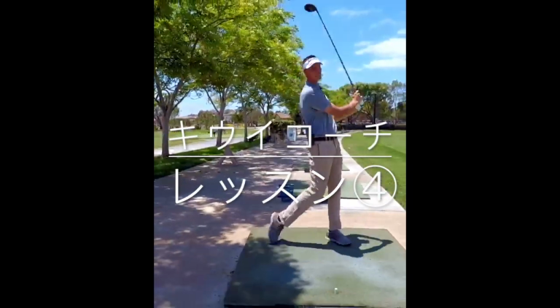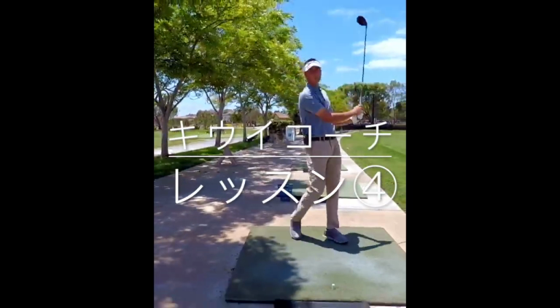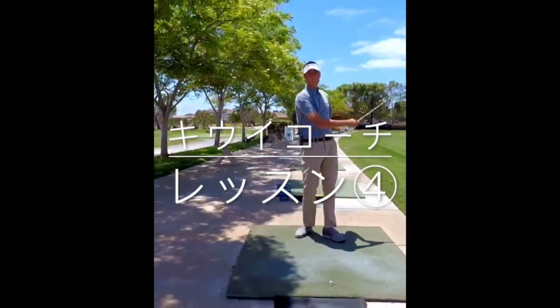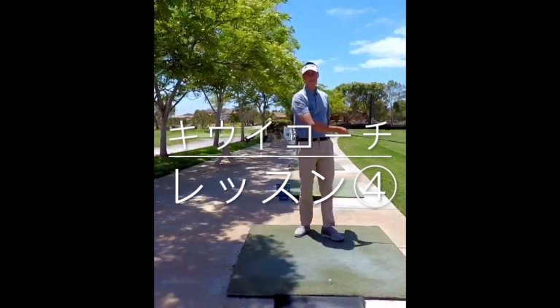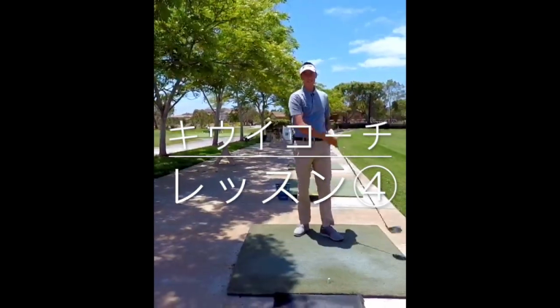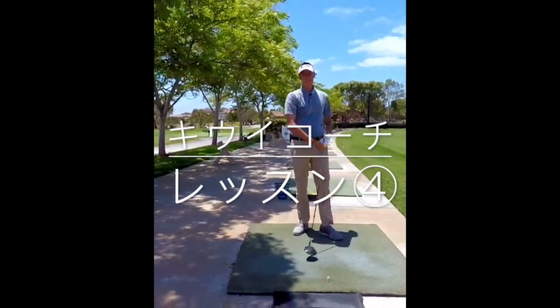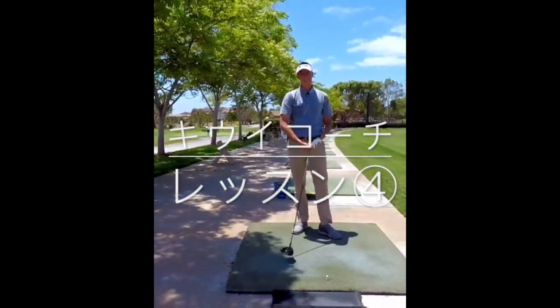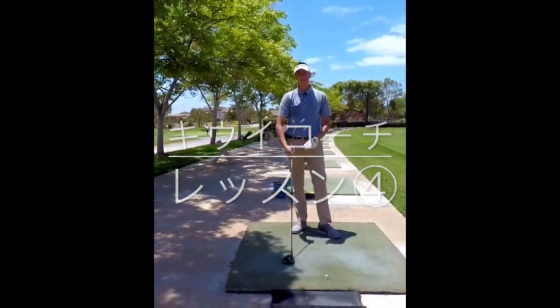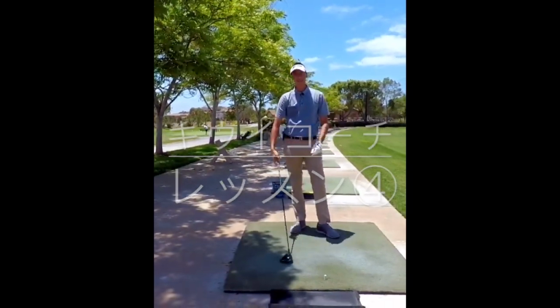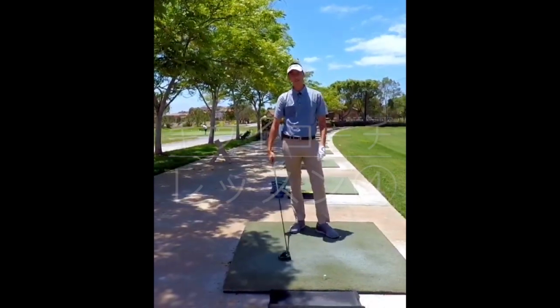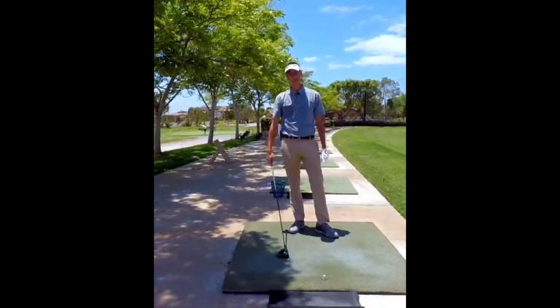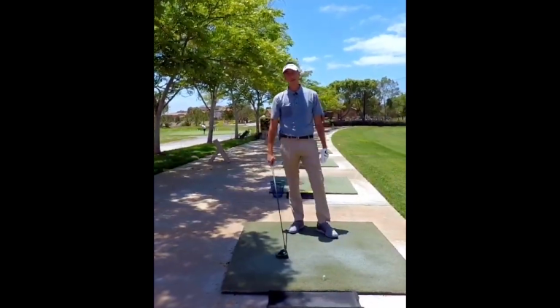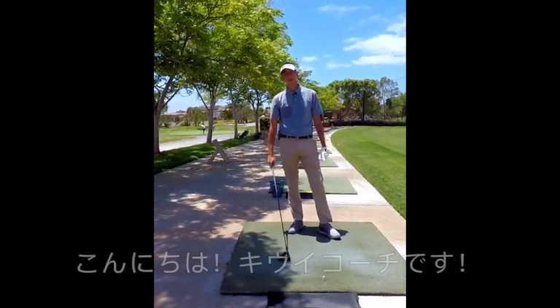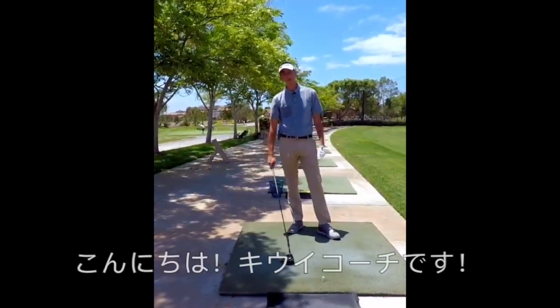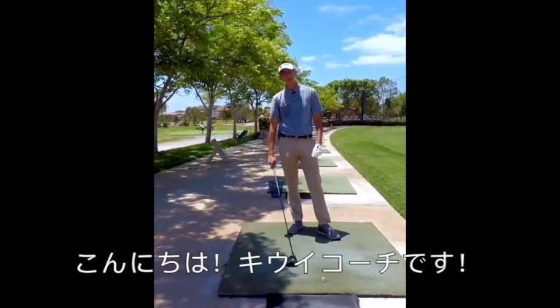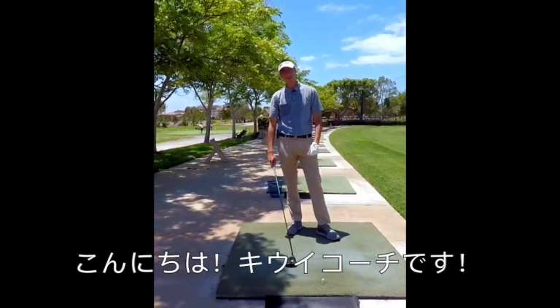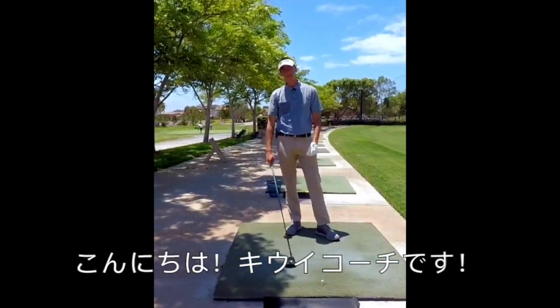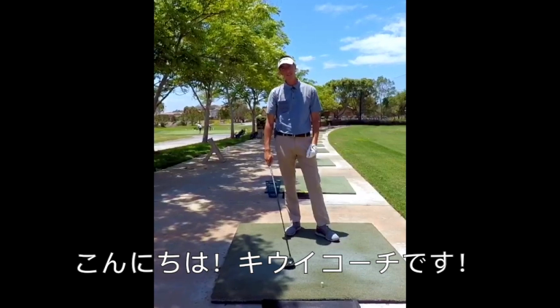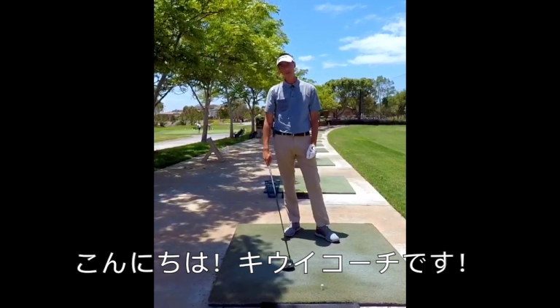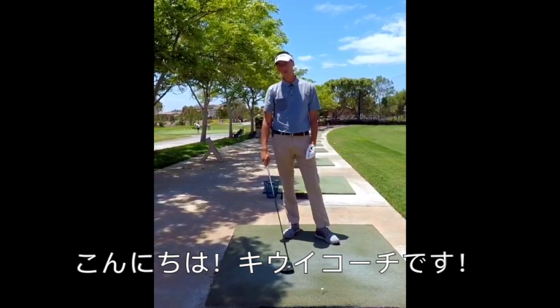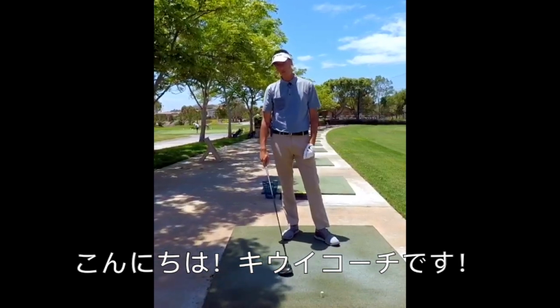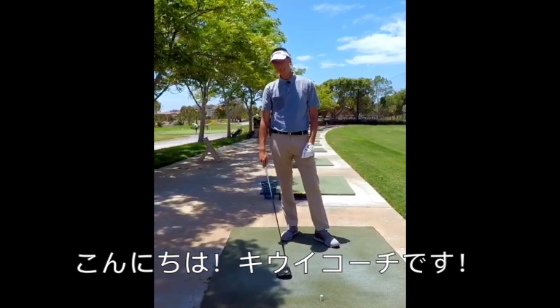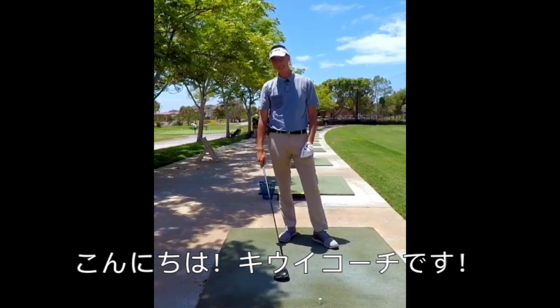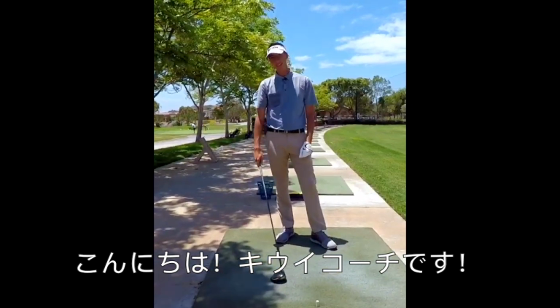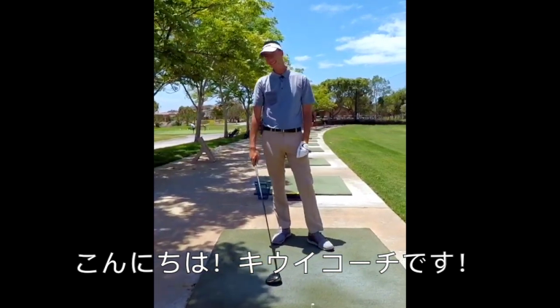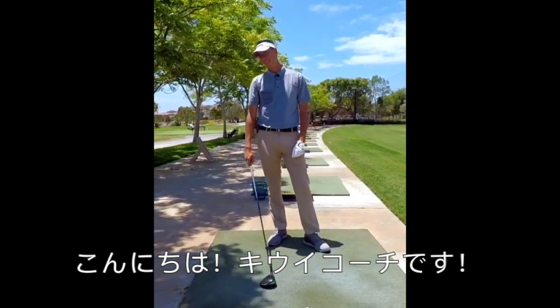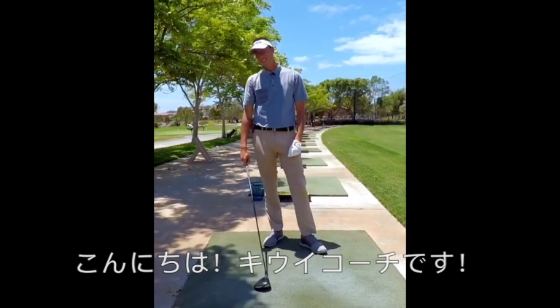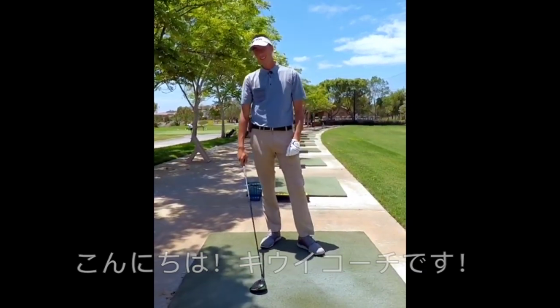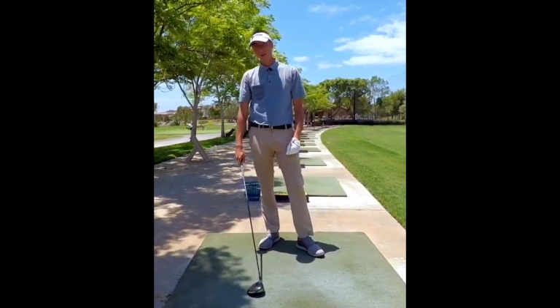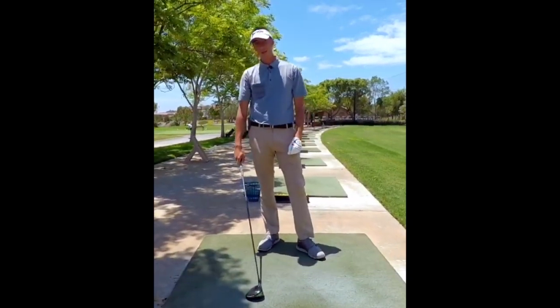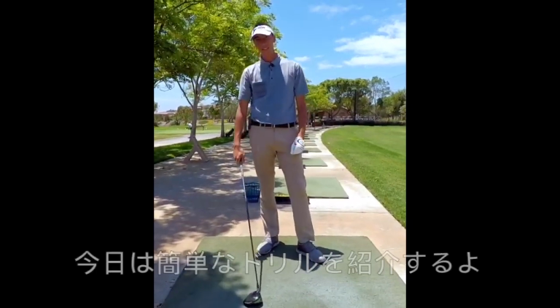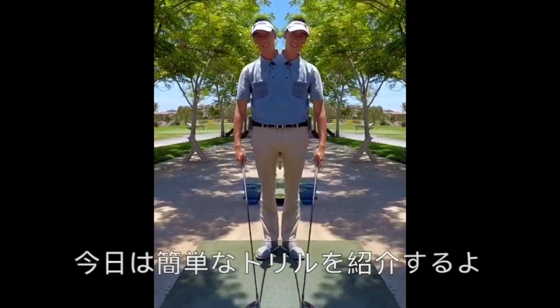What's up guys, it's your favorite QB coach. Welcome to another Drill Monday. Let's go do this thing.